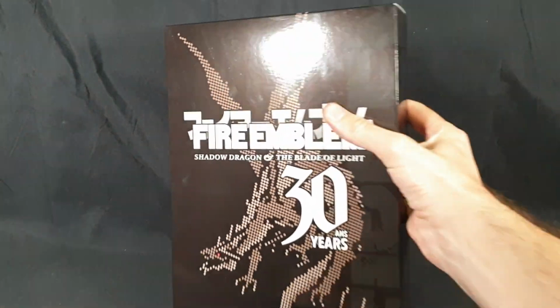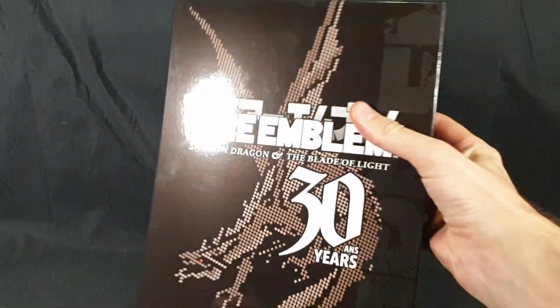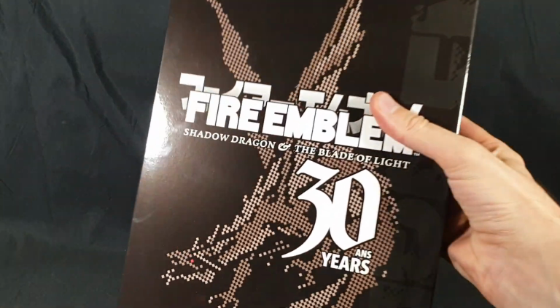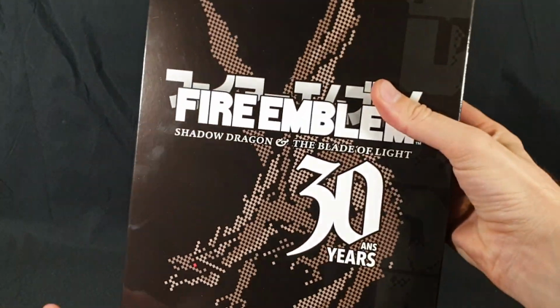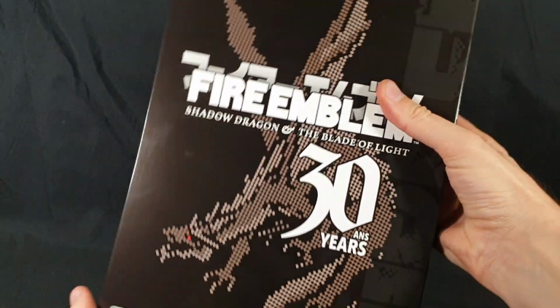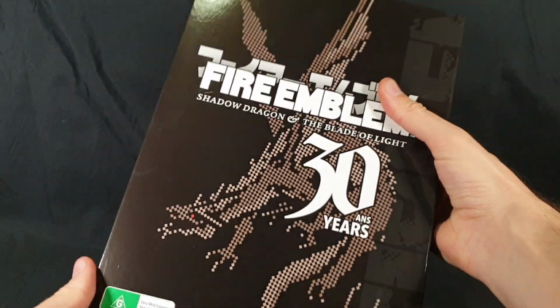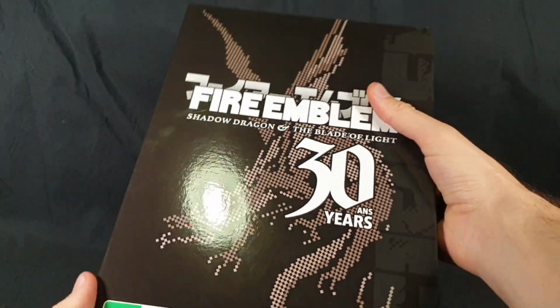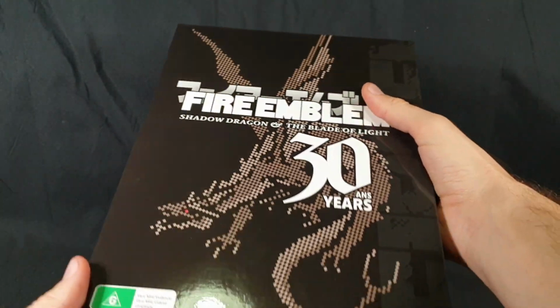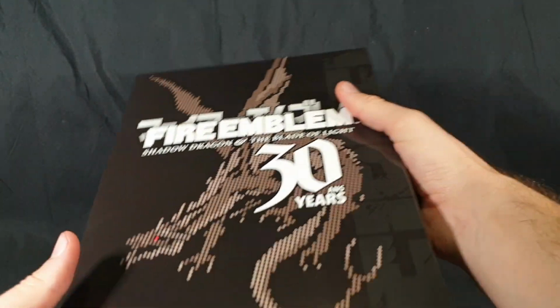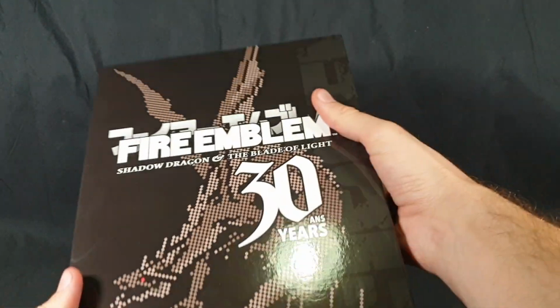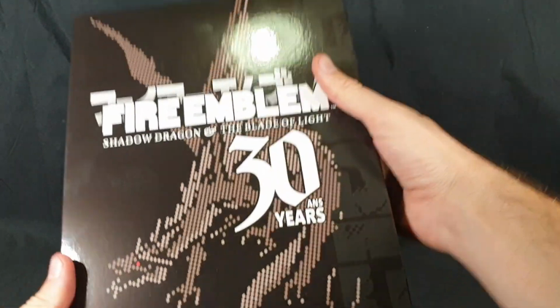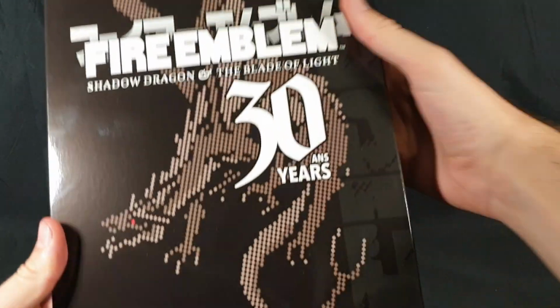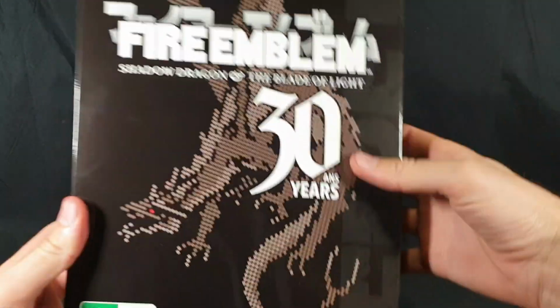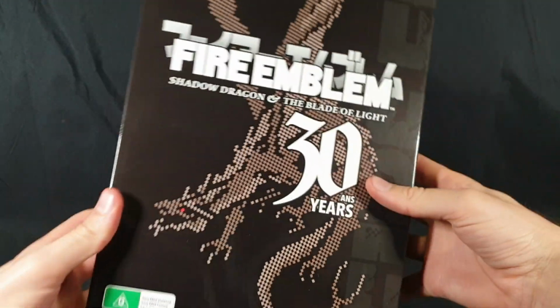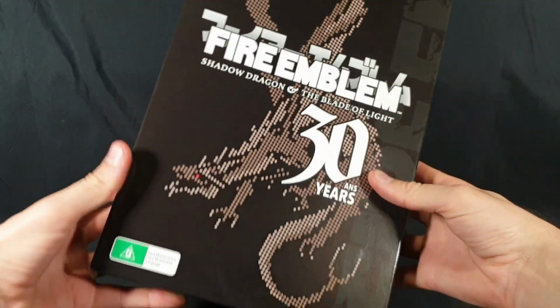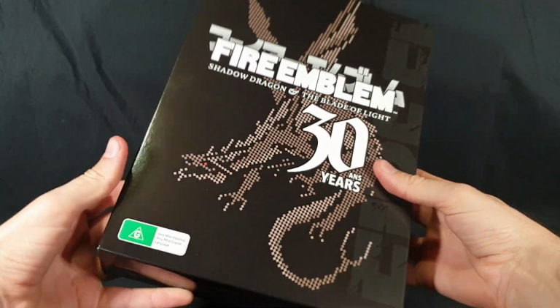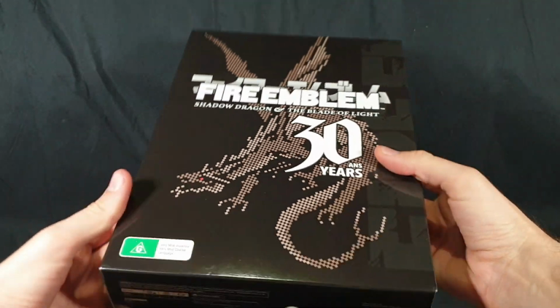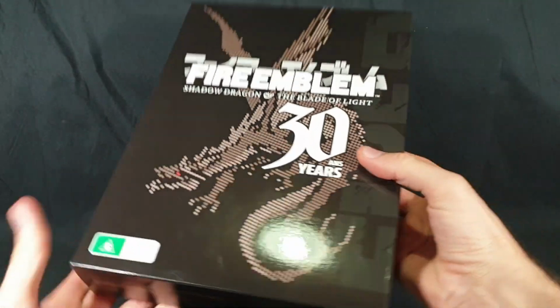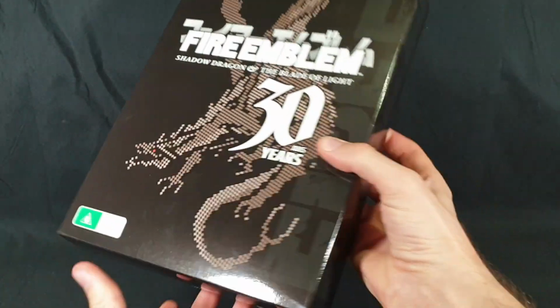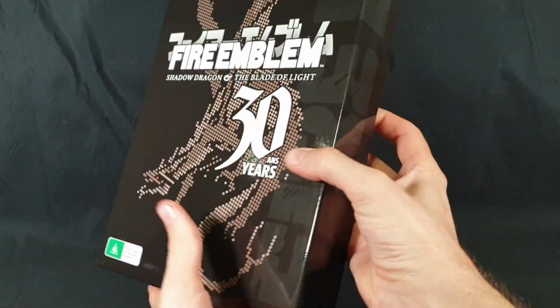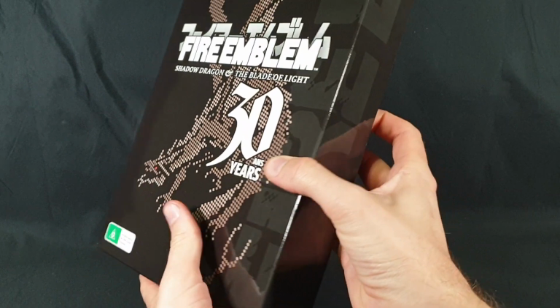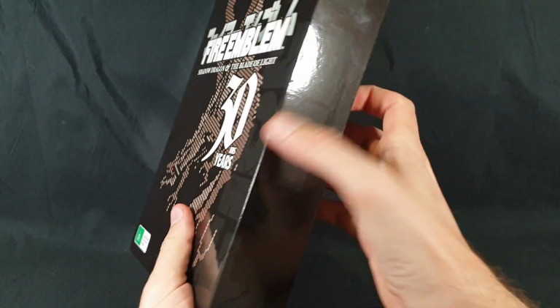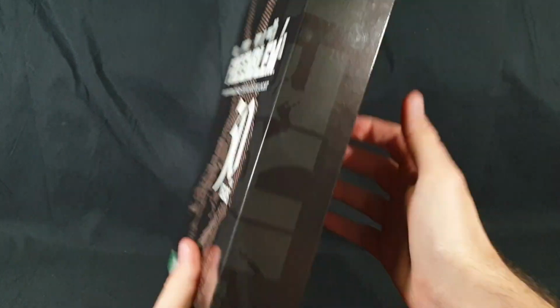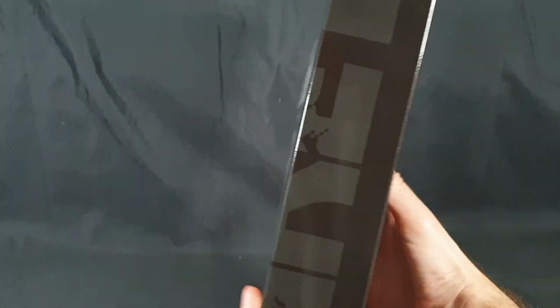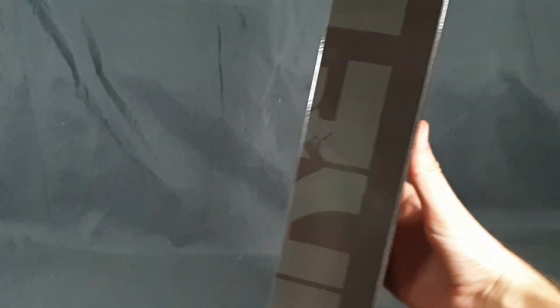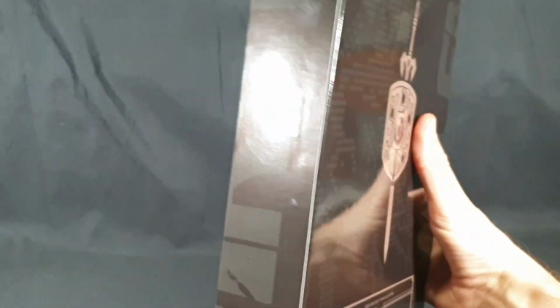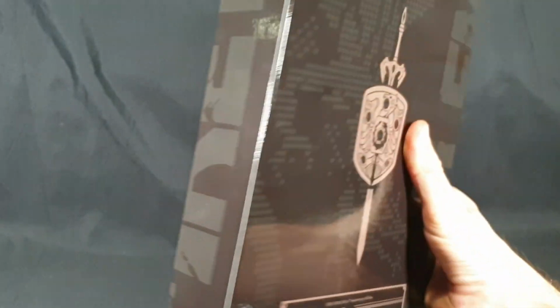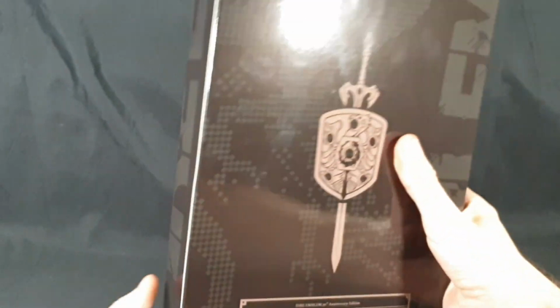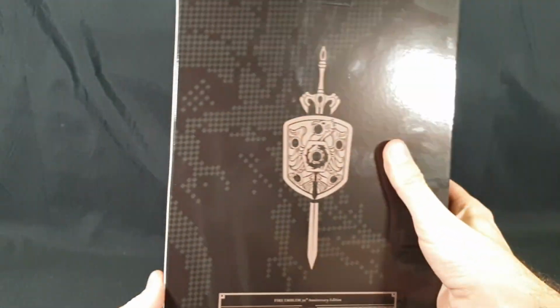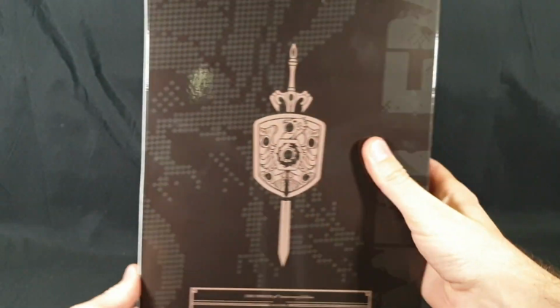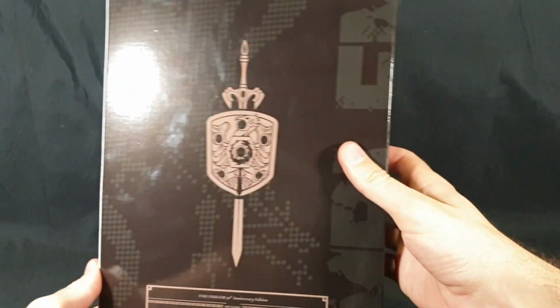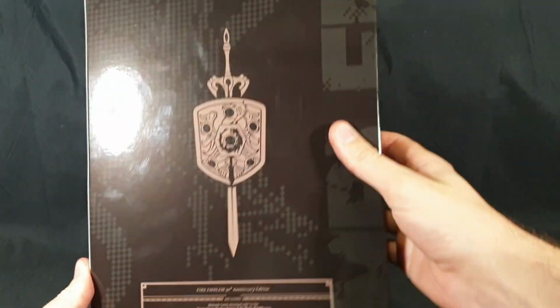I'm gonna be honest and say I completely forgot that I pre-ordered this. So, here we have it.